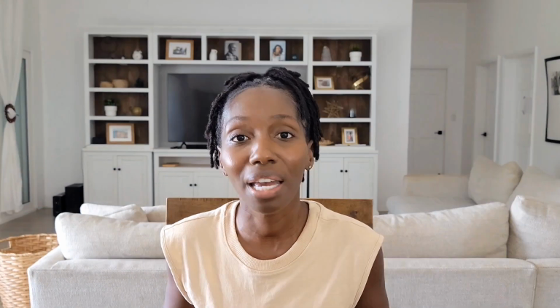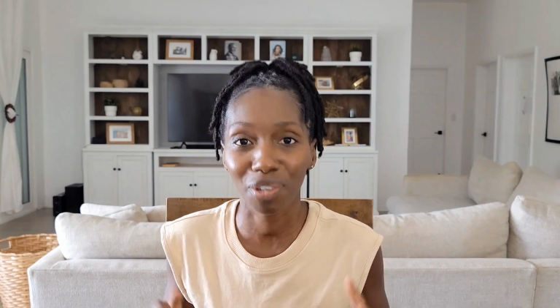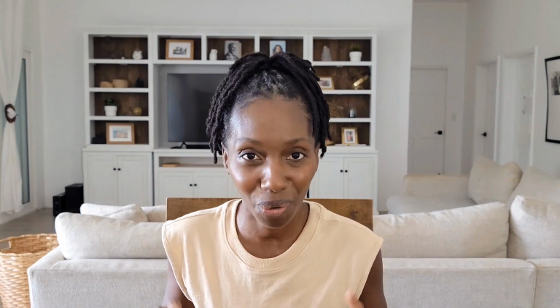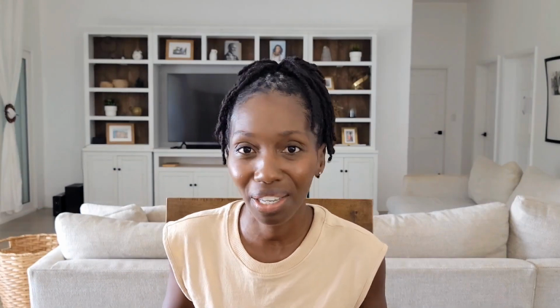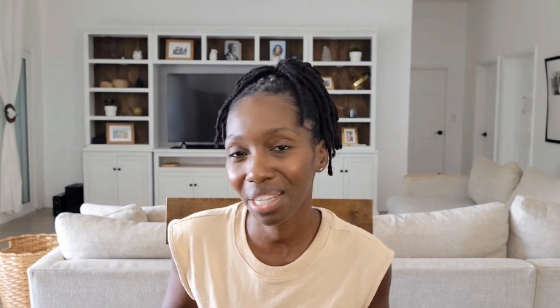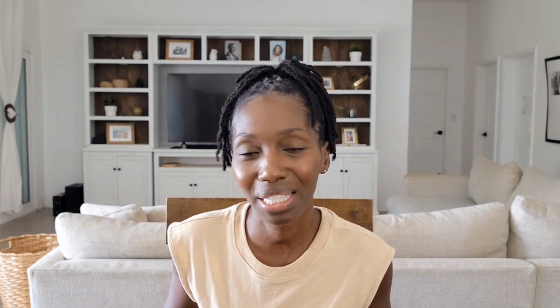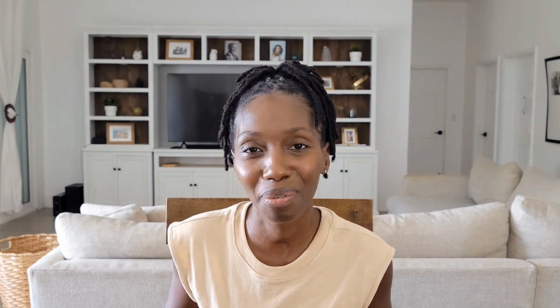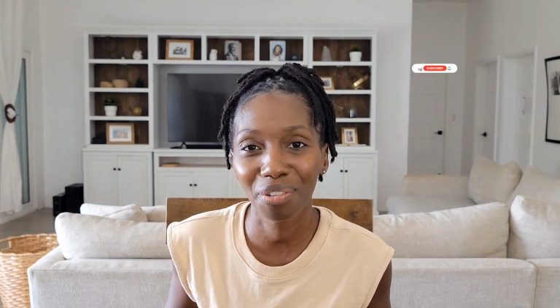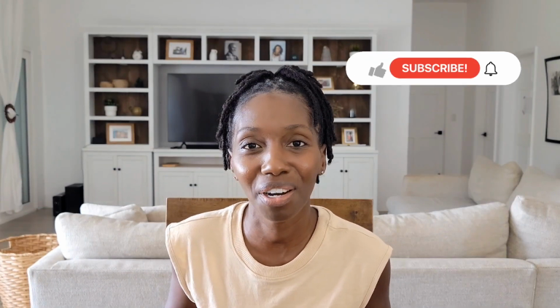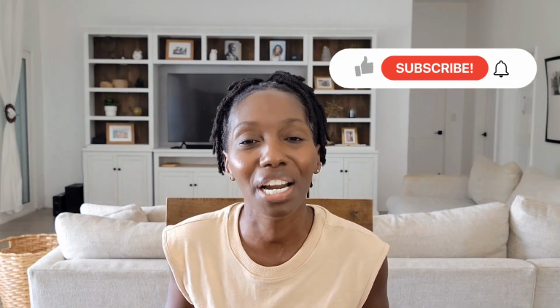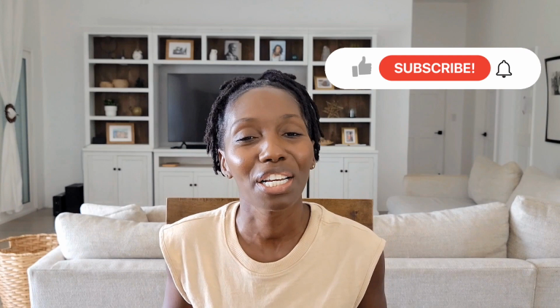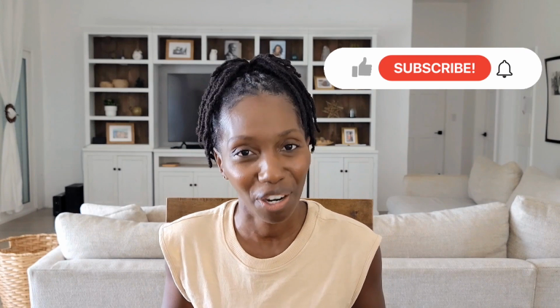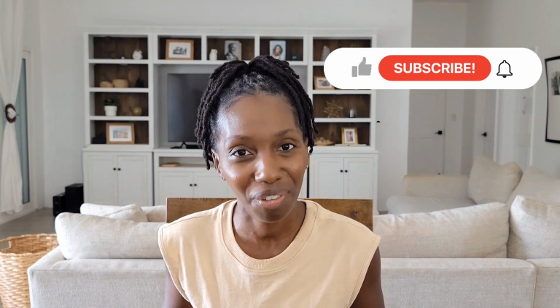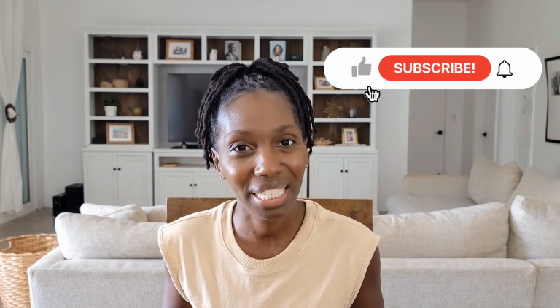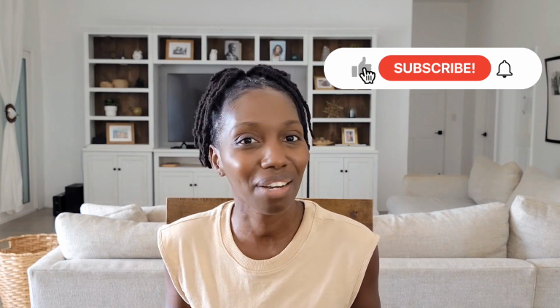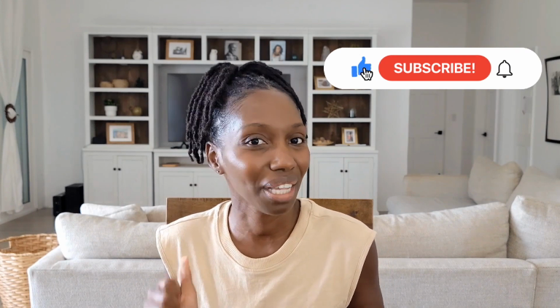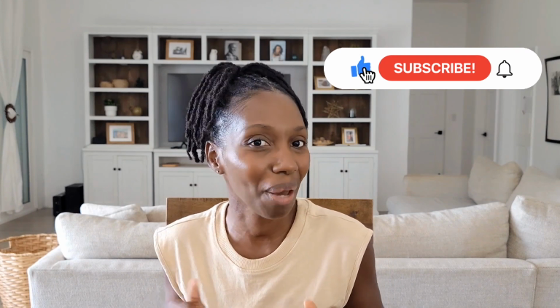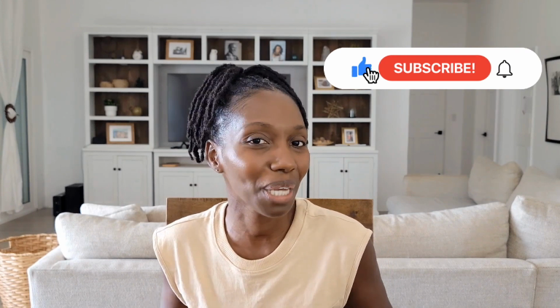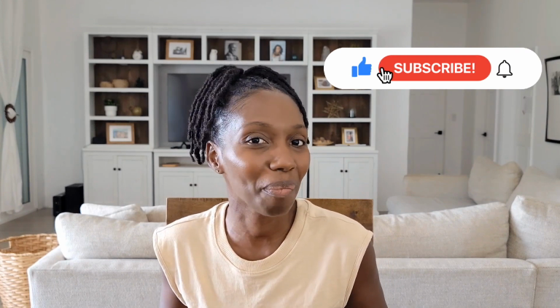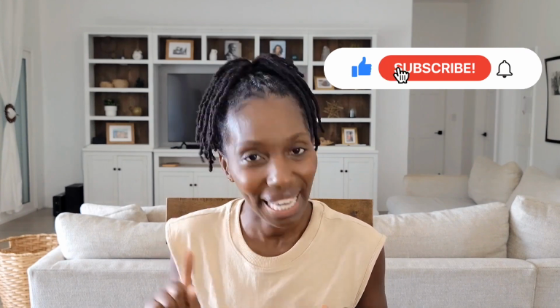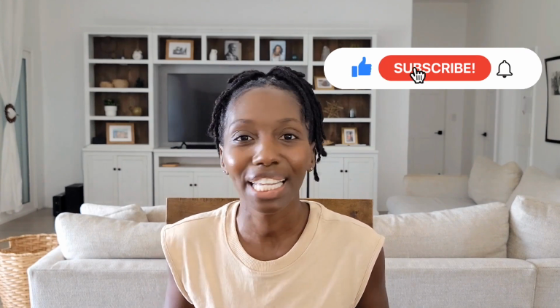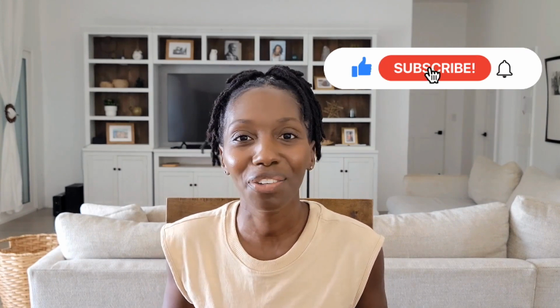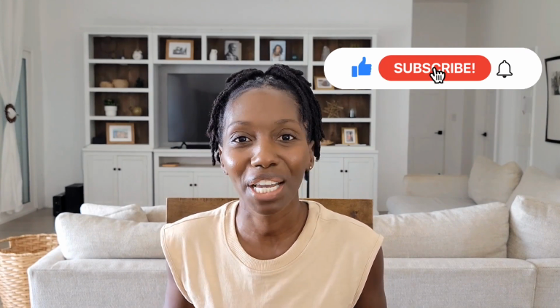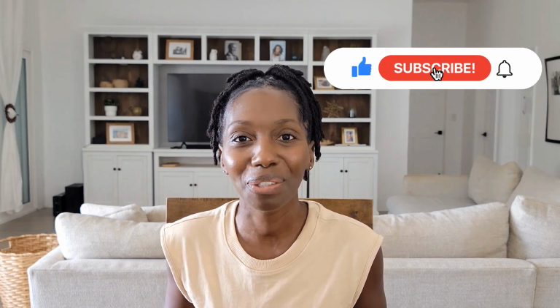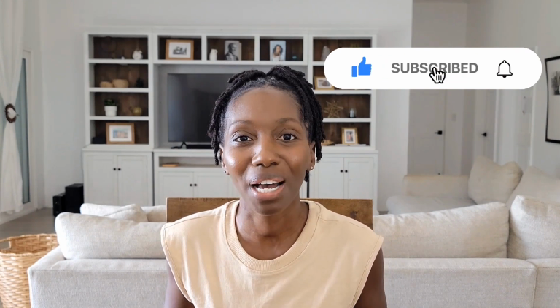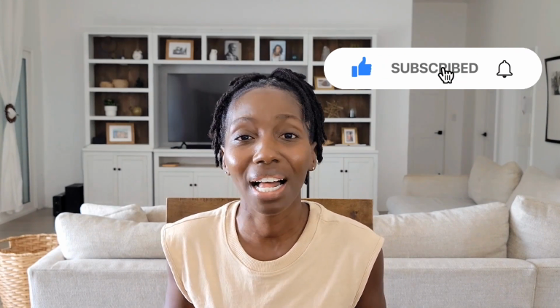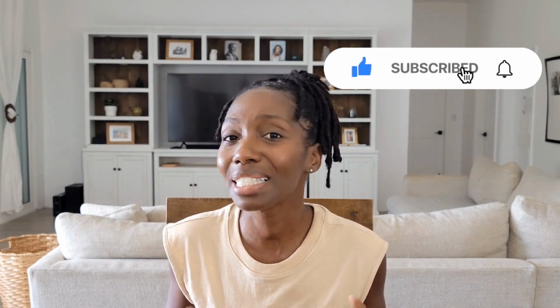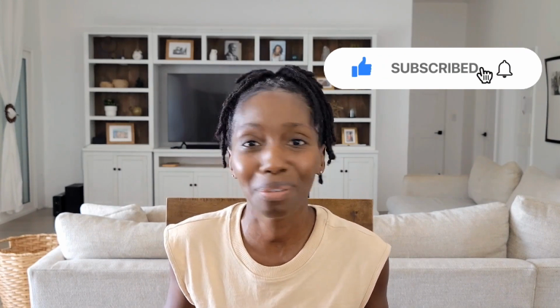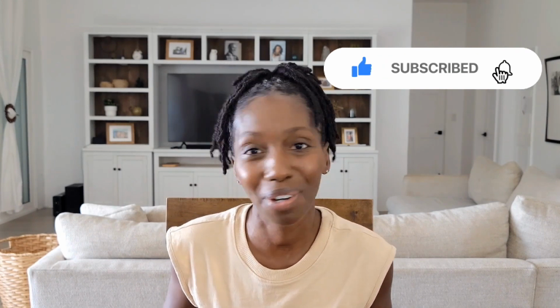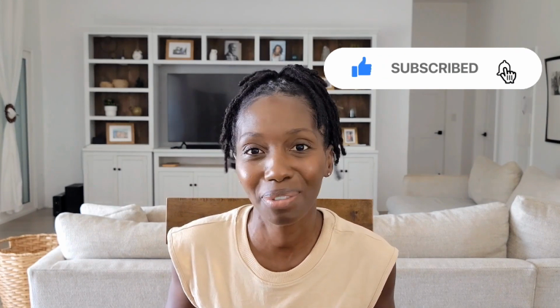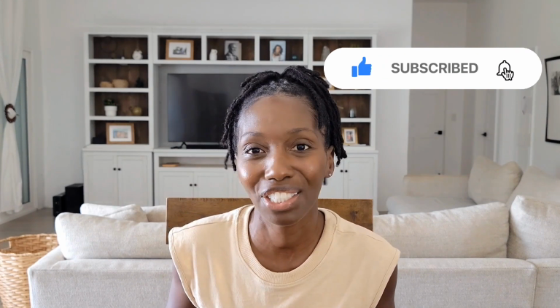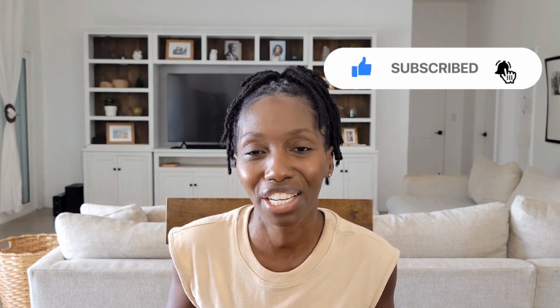If you are loving these tips so far, don't forget to give it a thumbs up, hit that notification bell and subscribe to the channel.